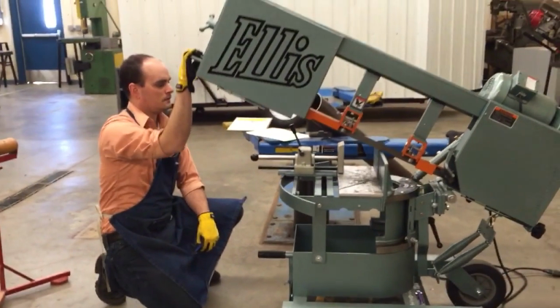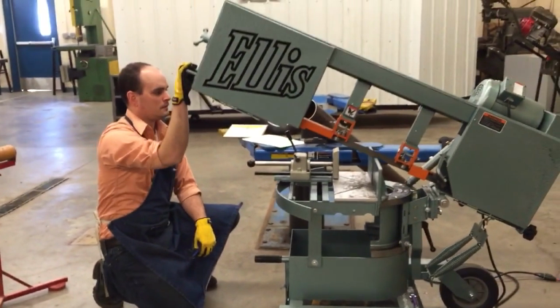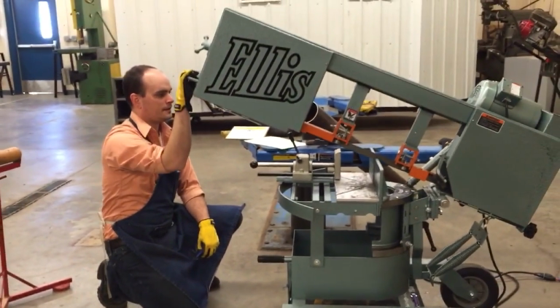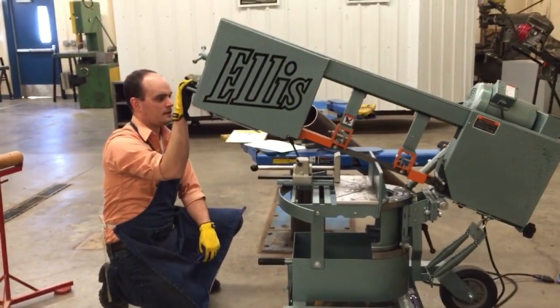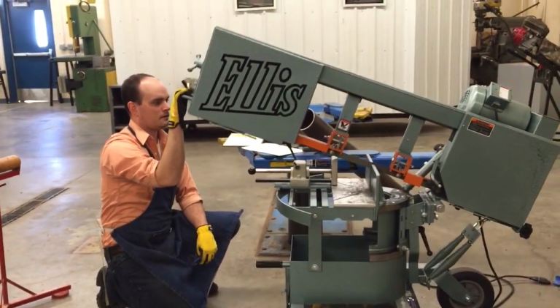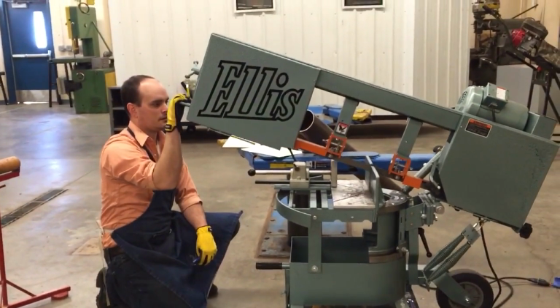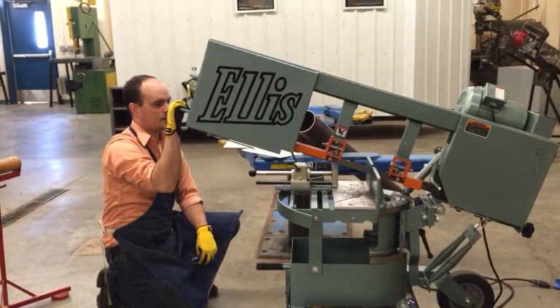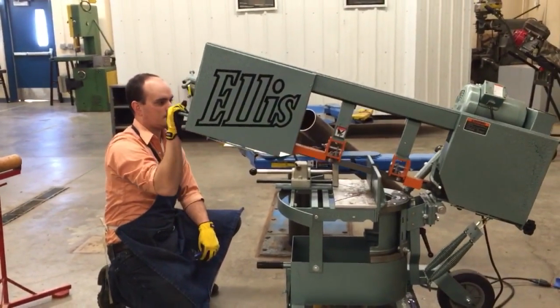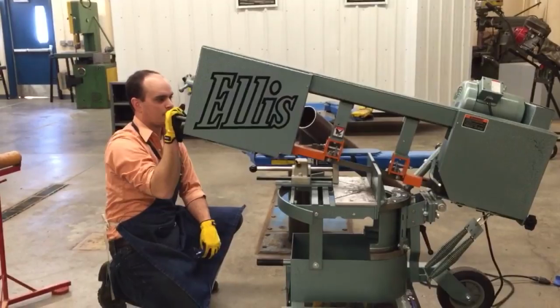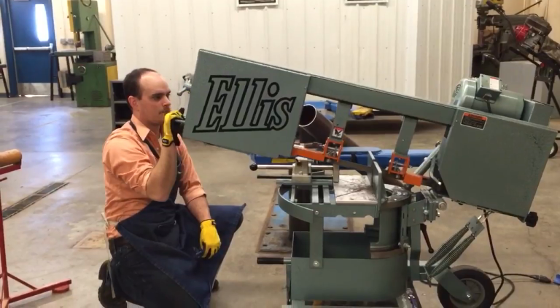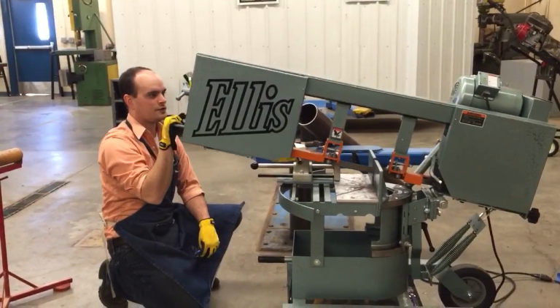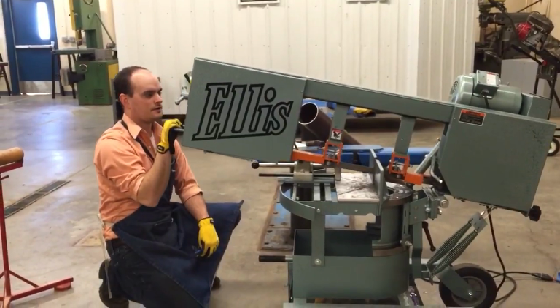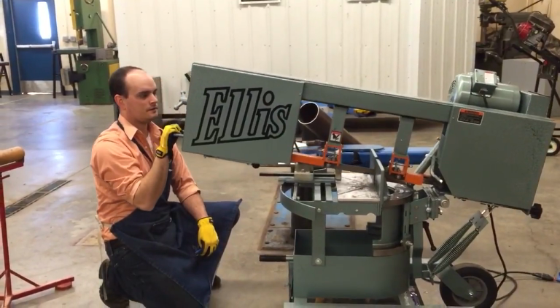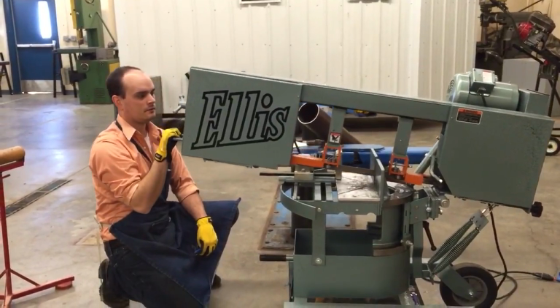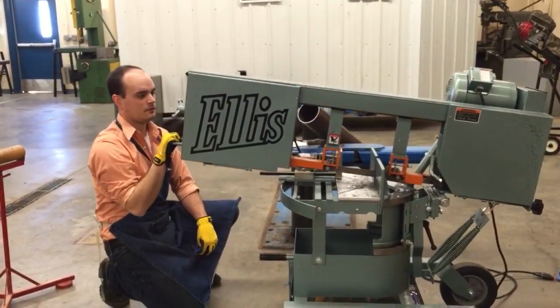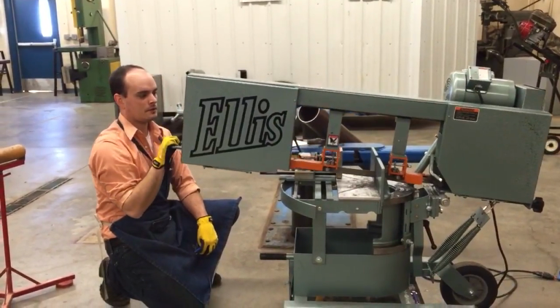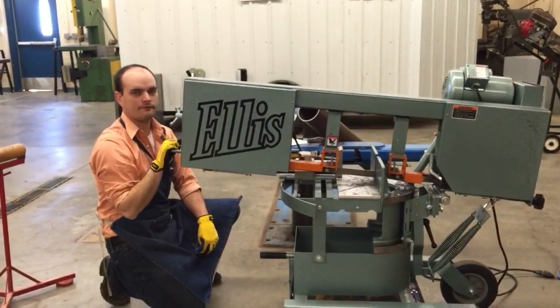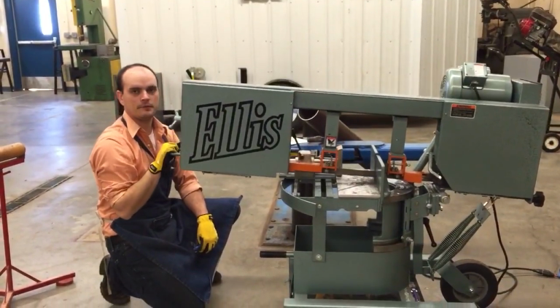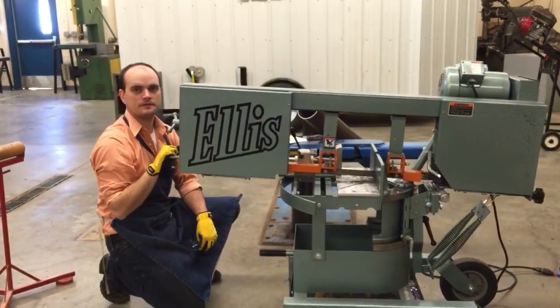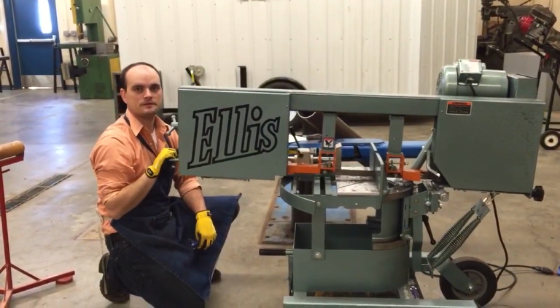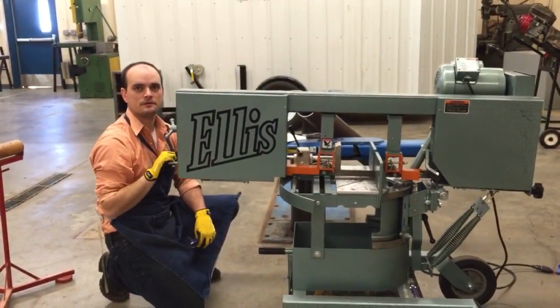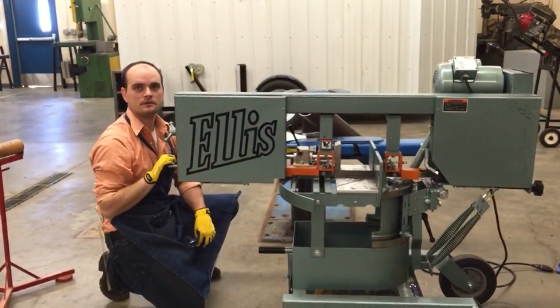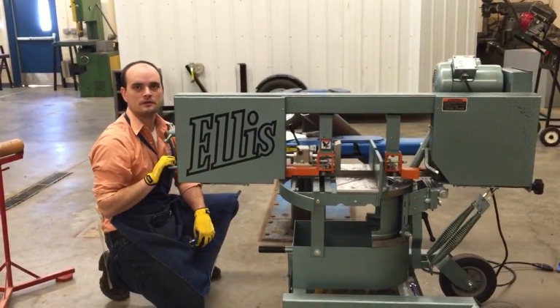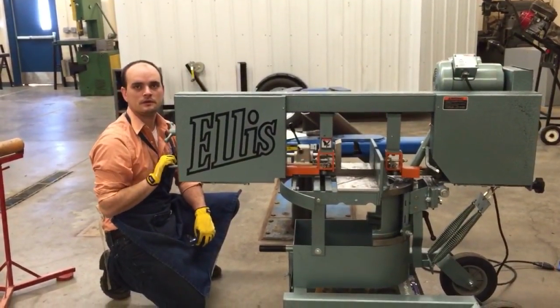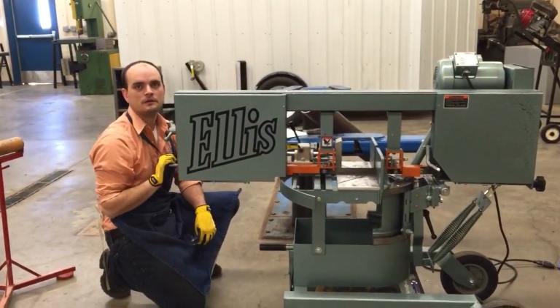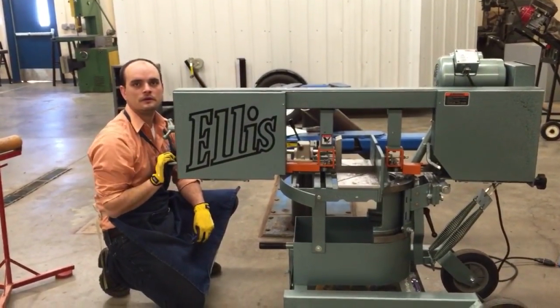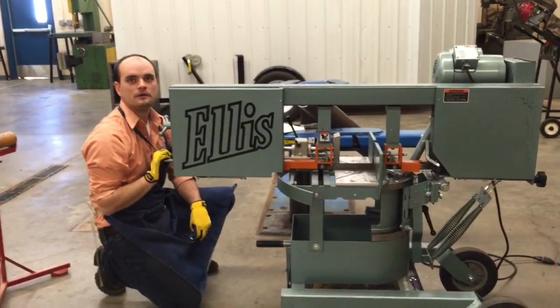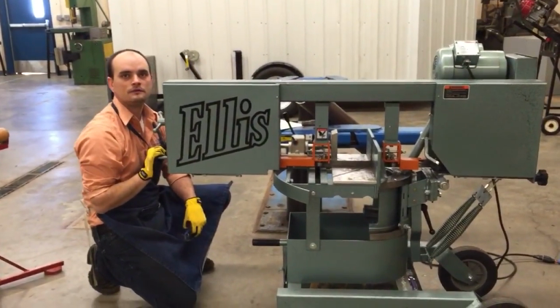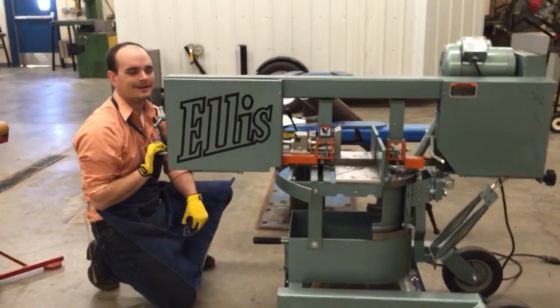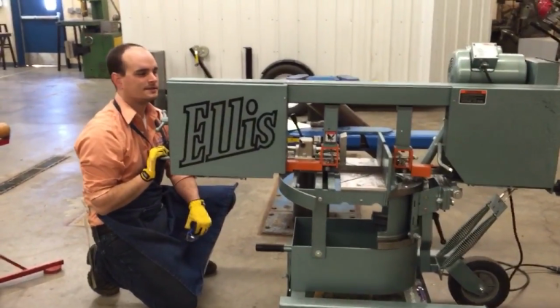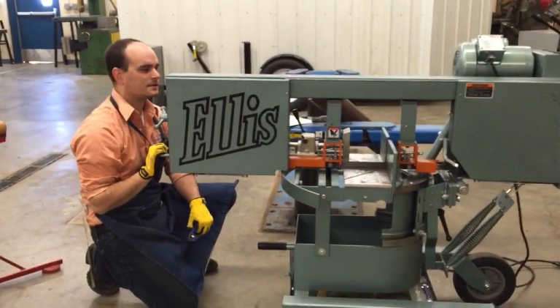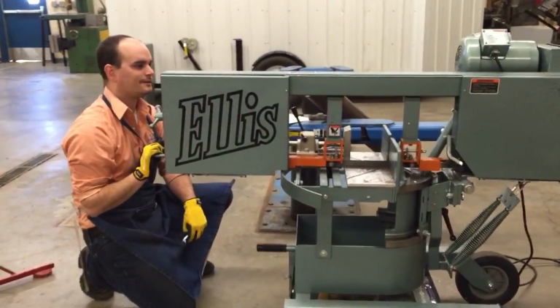Alright, I think that's pretty much it. What do we have for minutes? Nine. Nine, okay. We'll call it good.